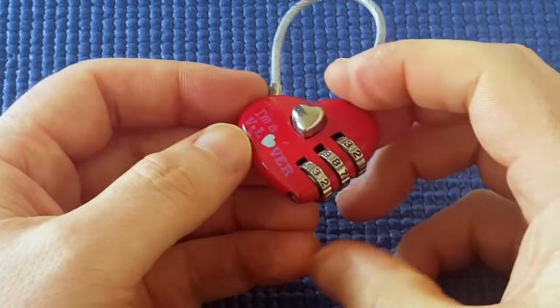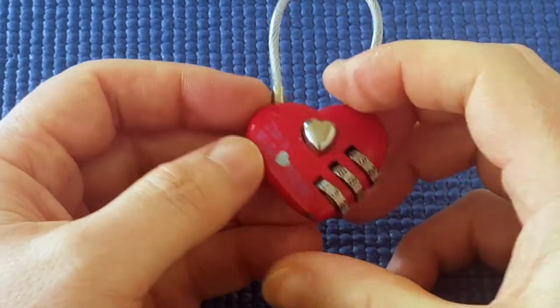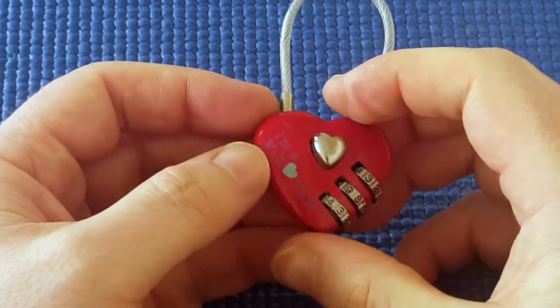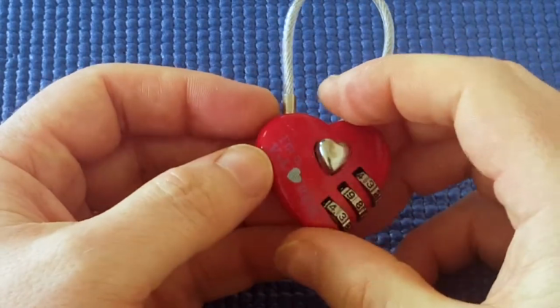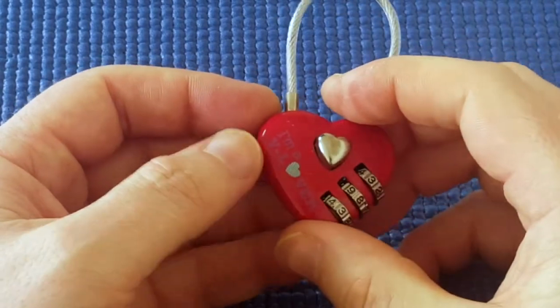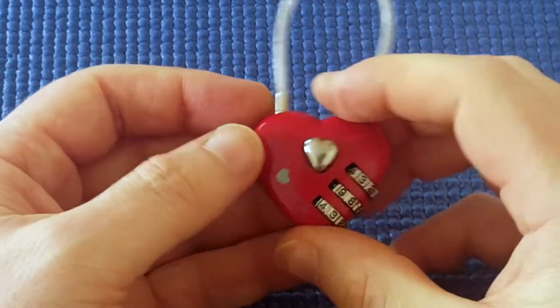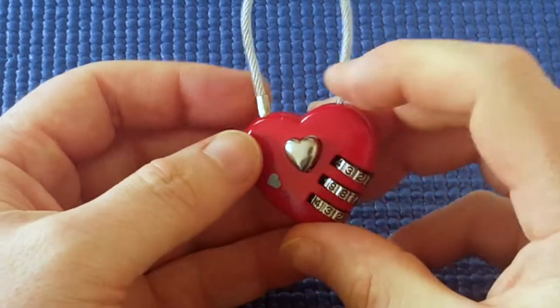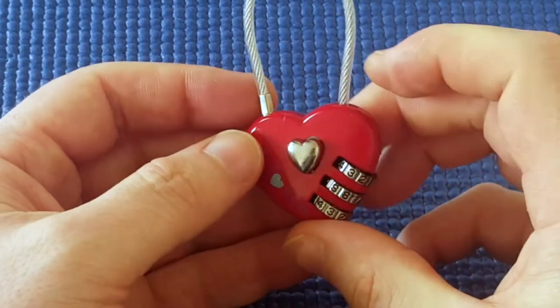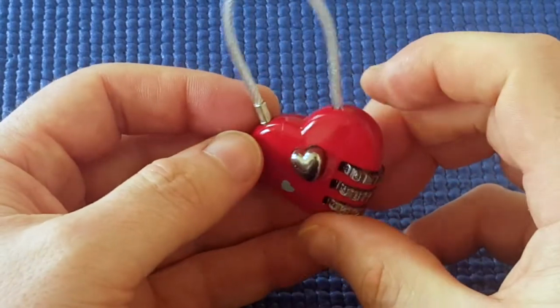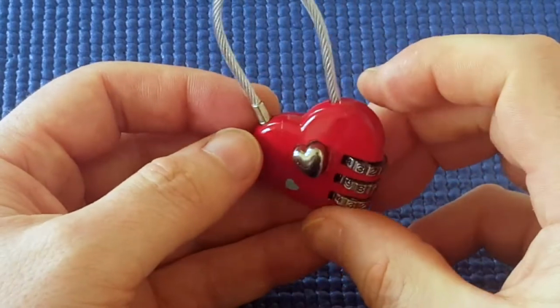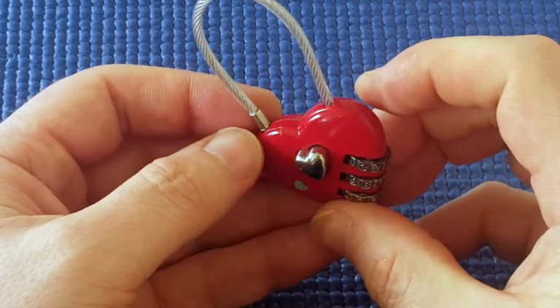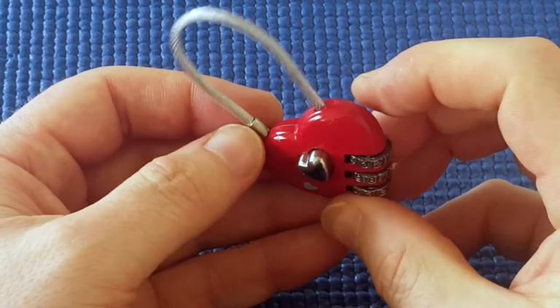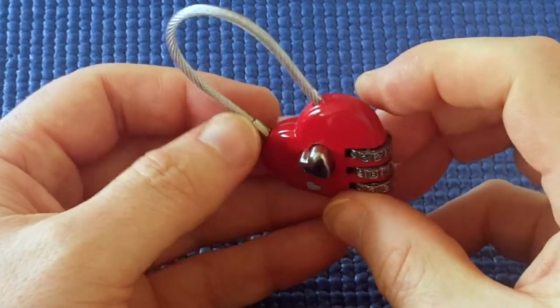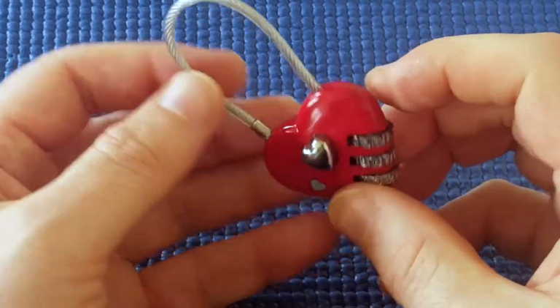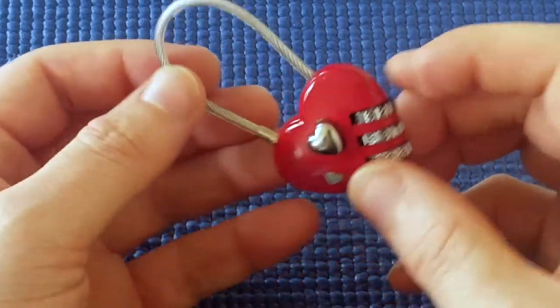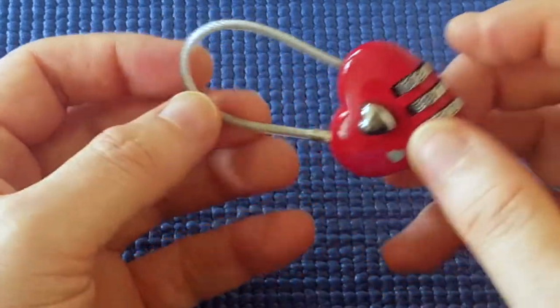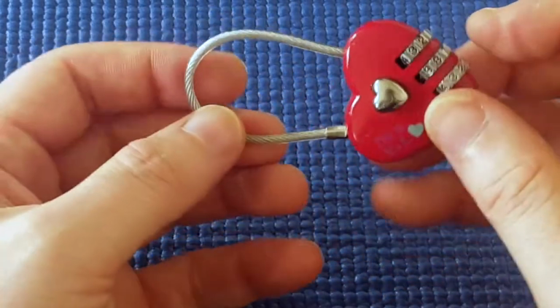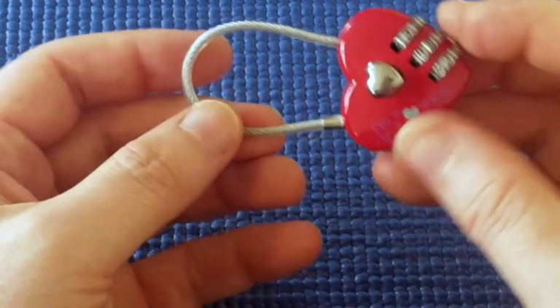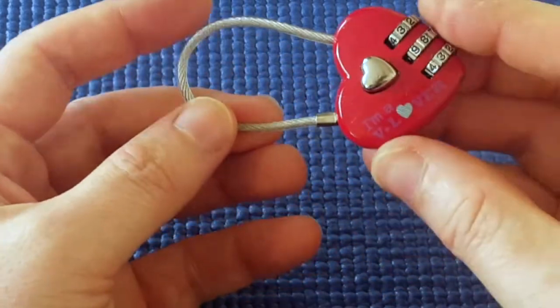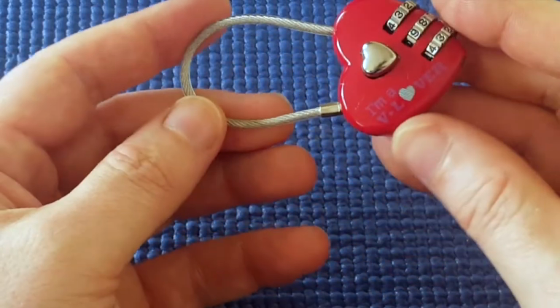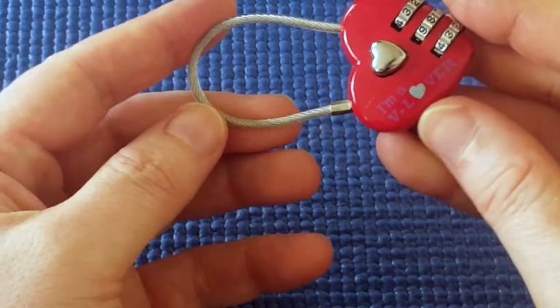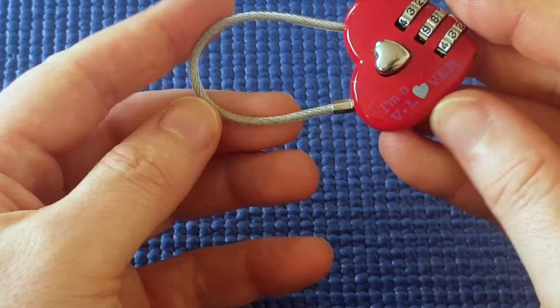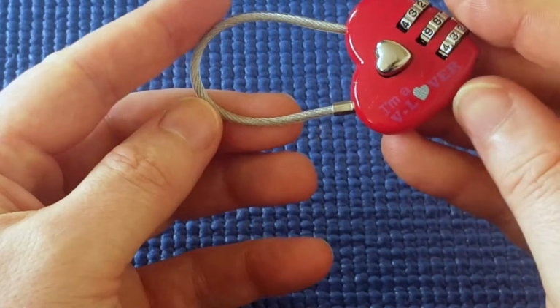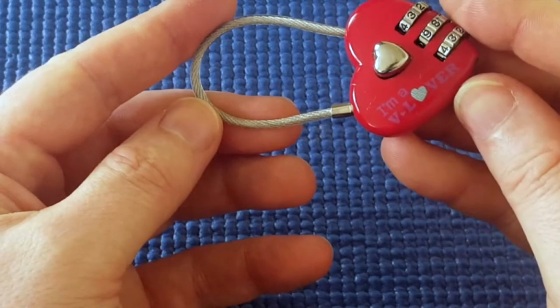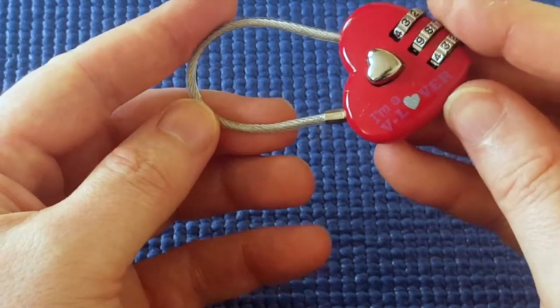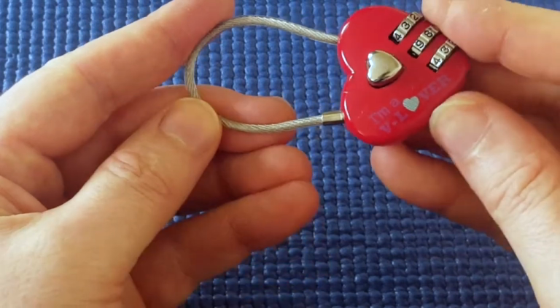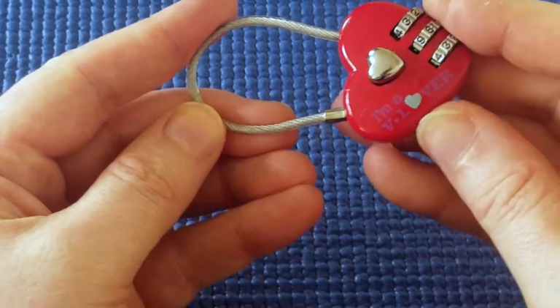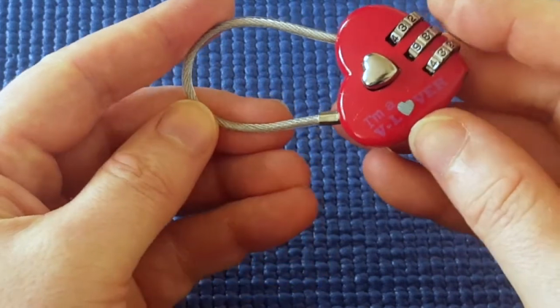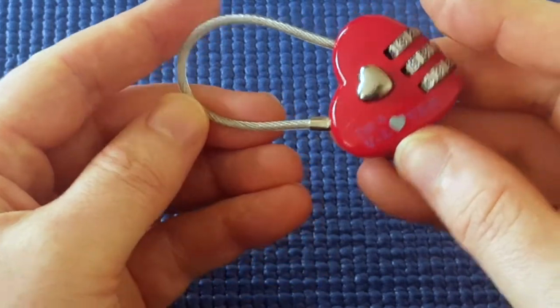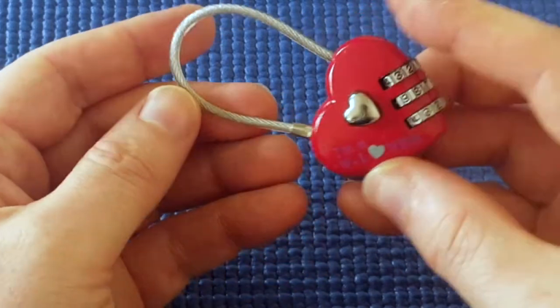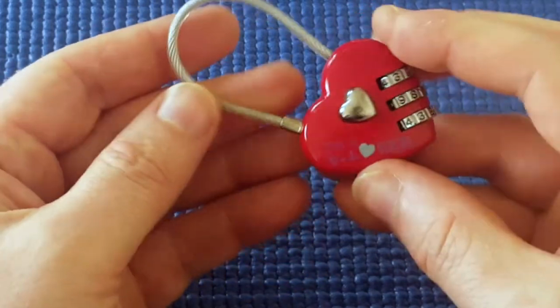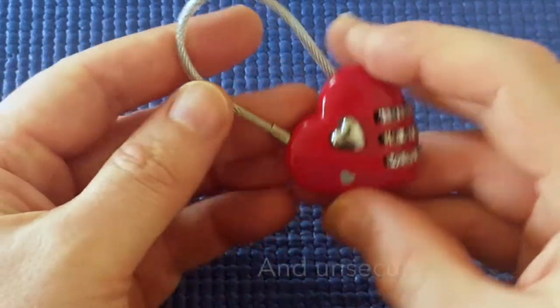I think it's the number one most insecure lock.